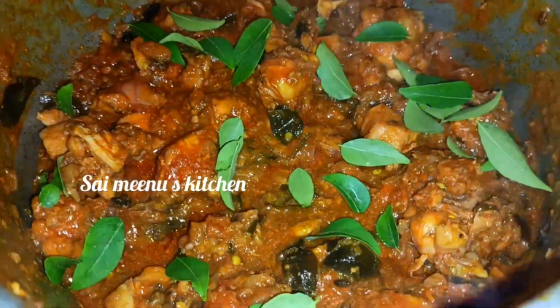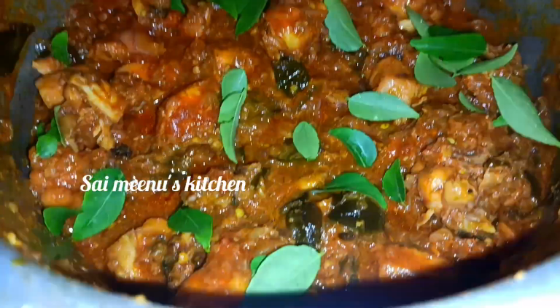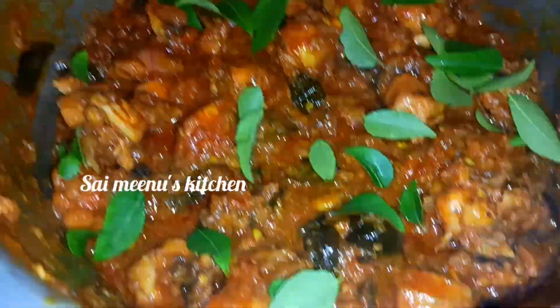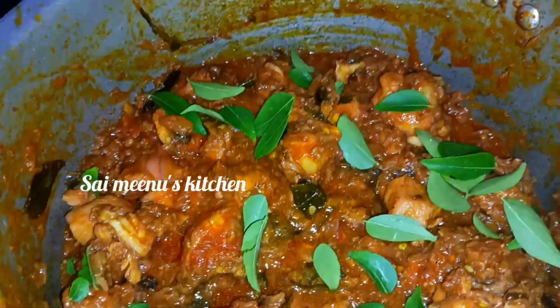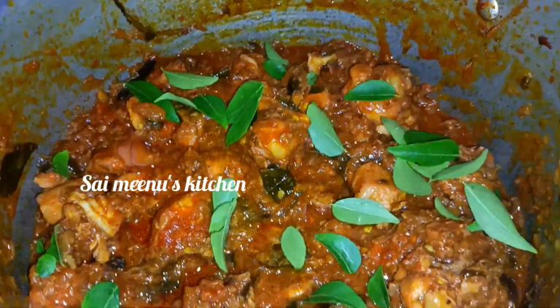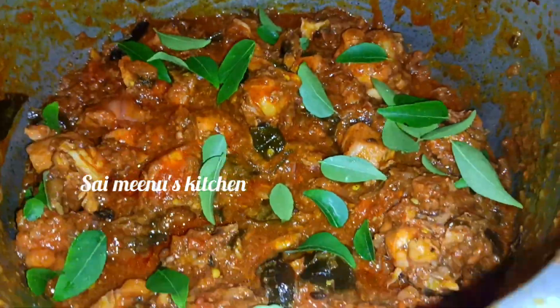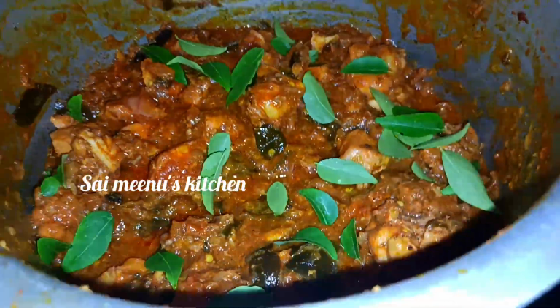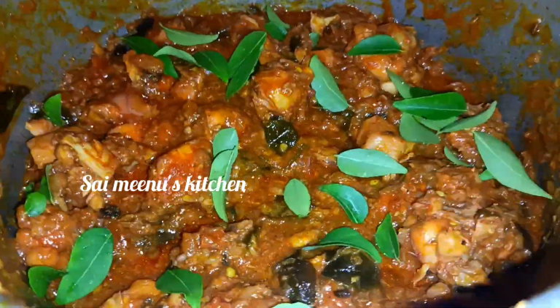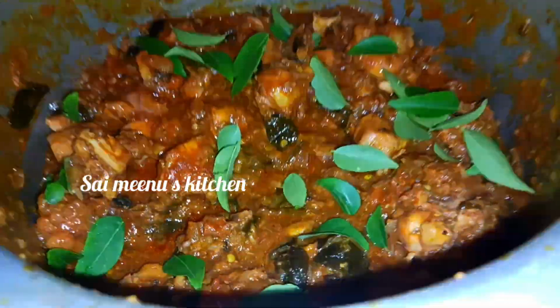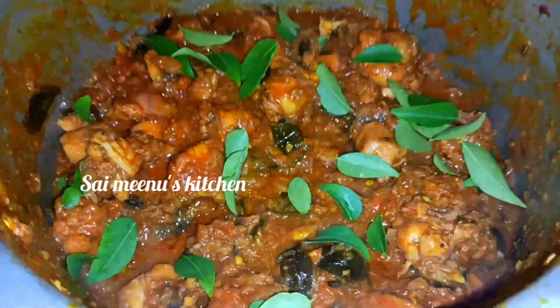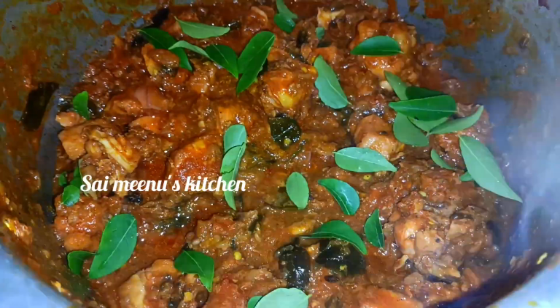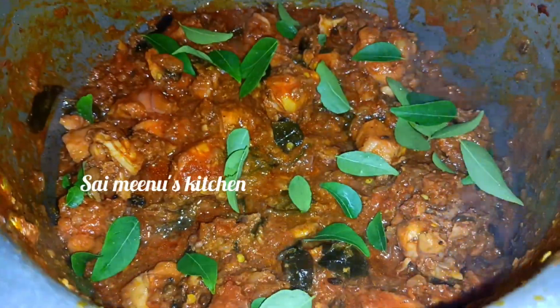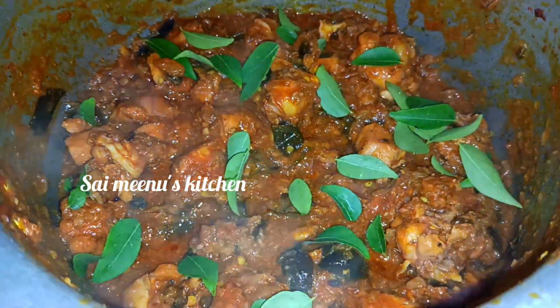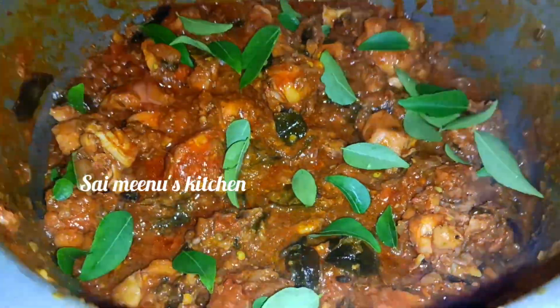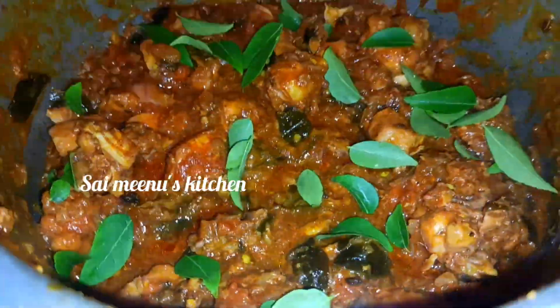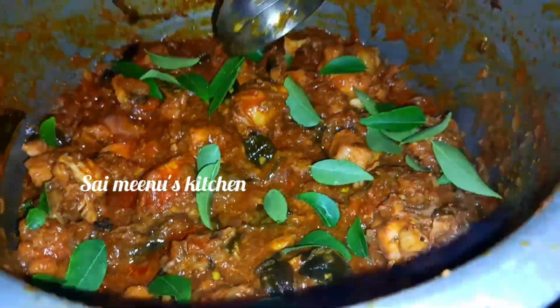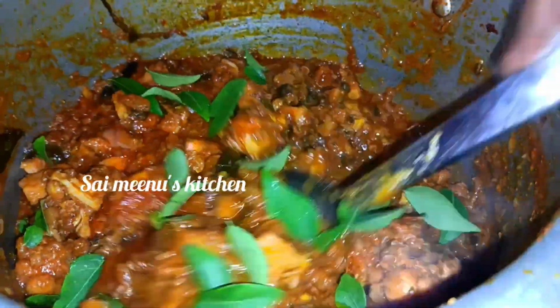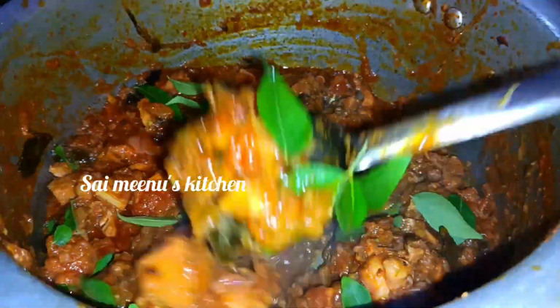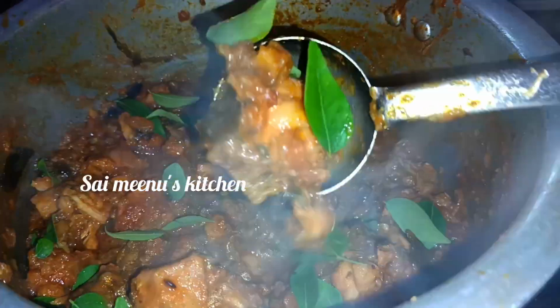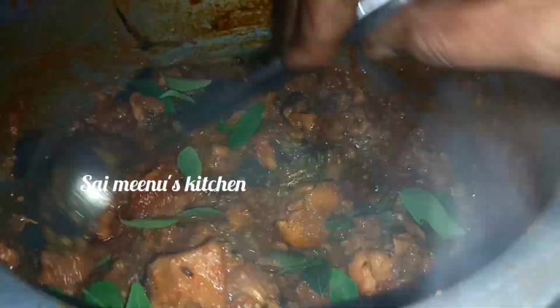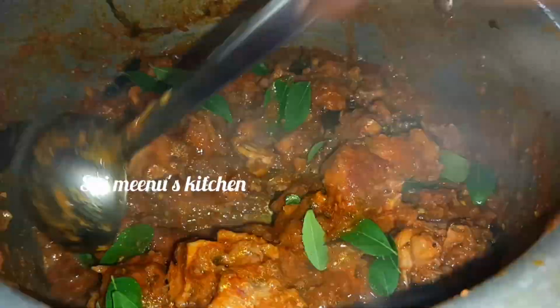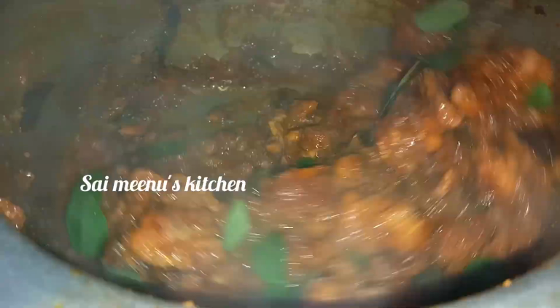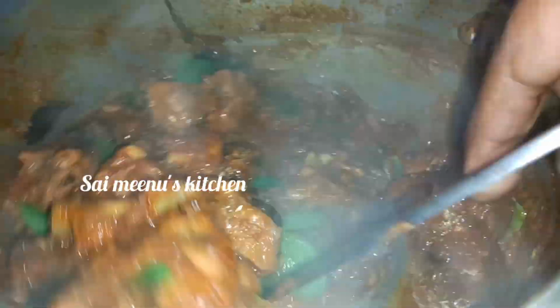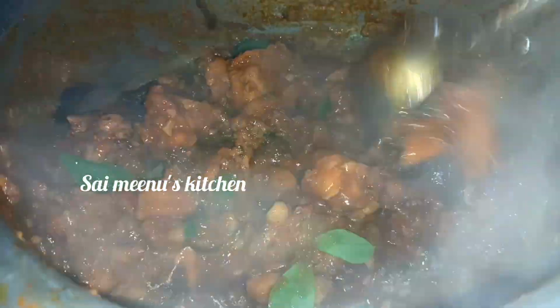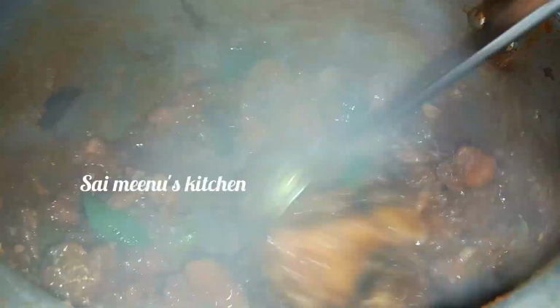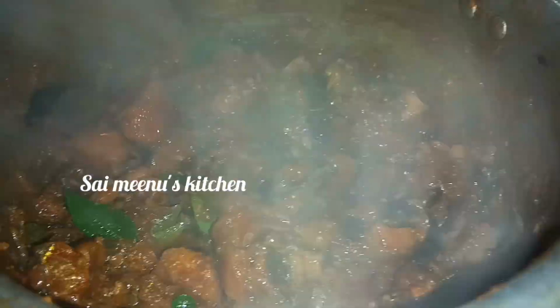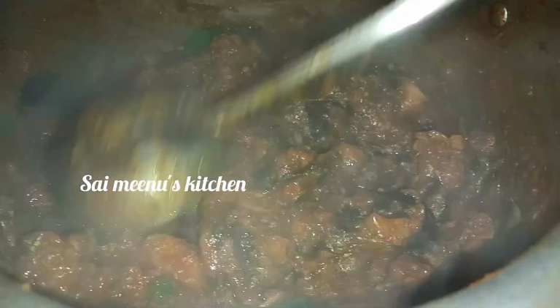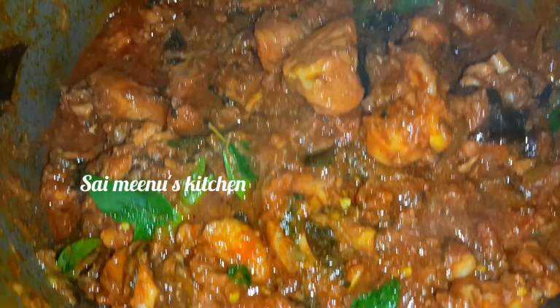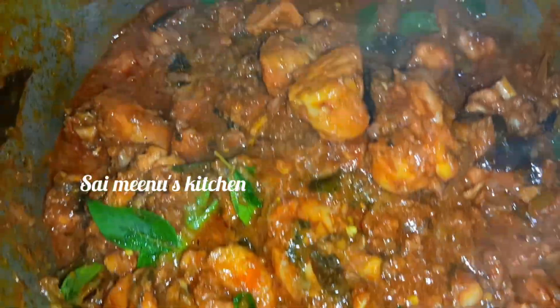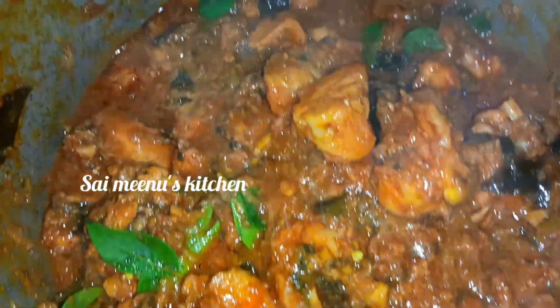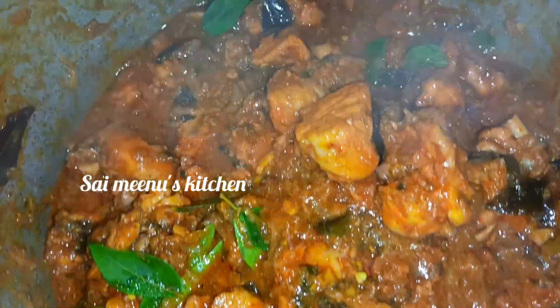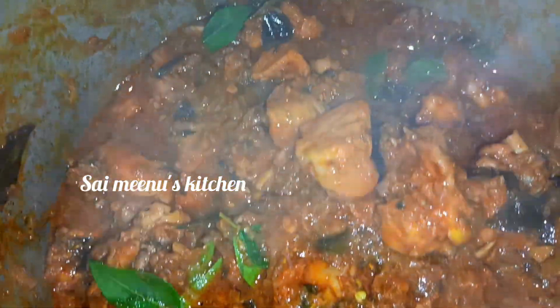Finally, we will get some sauce. Now we are ready to taste the chicken gravy.